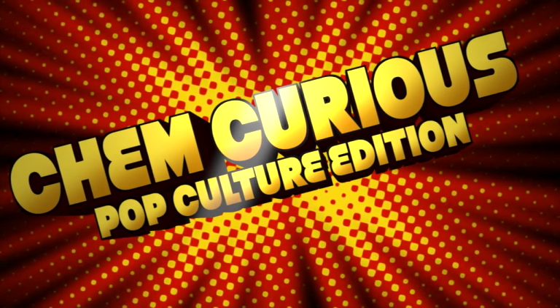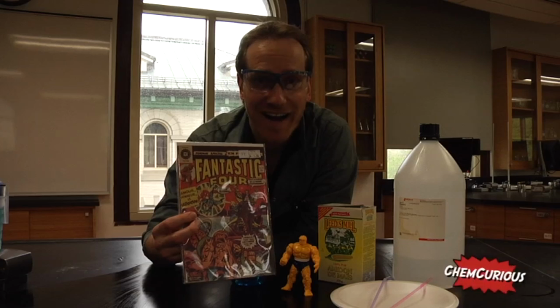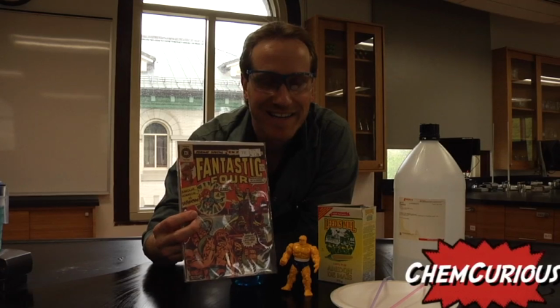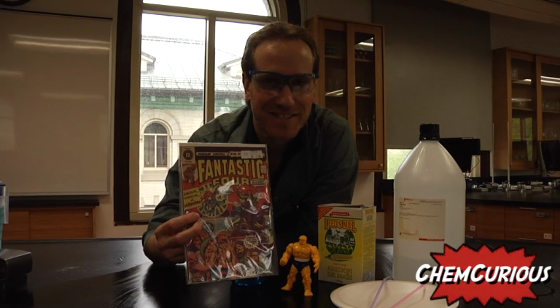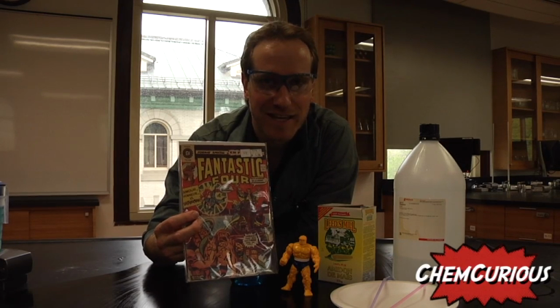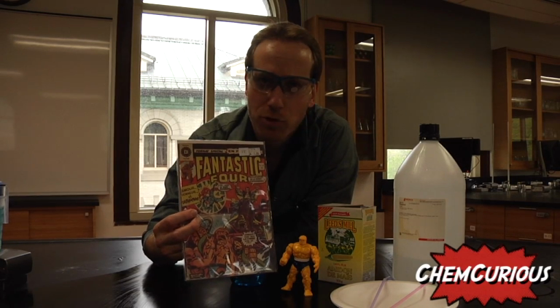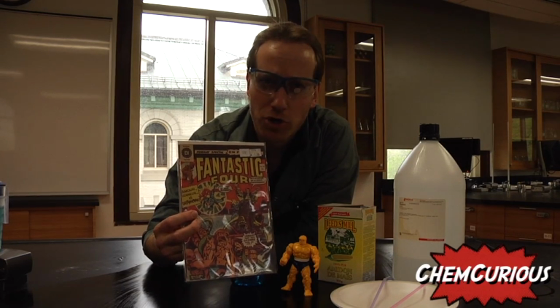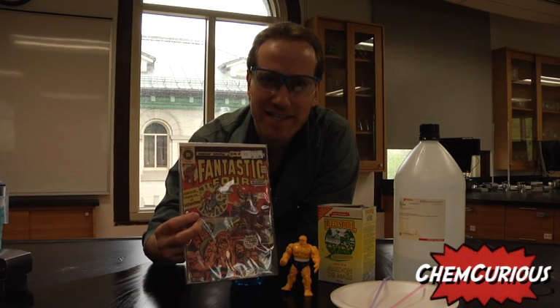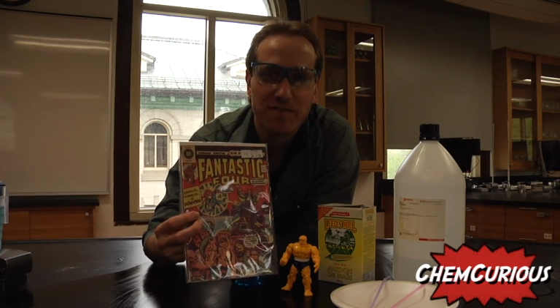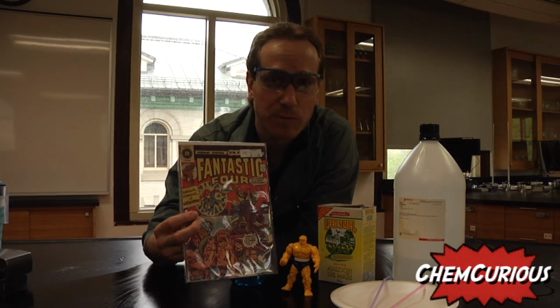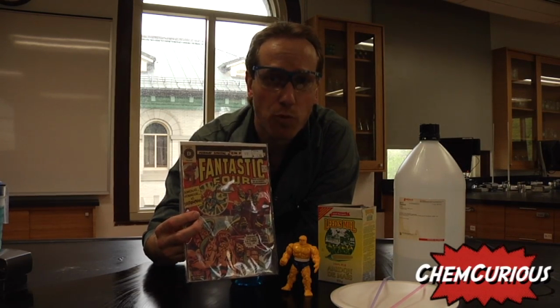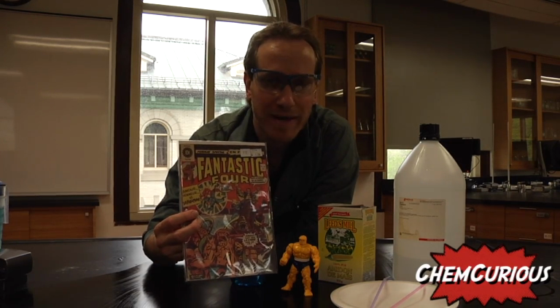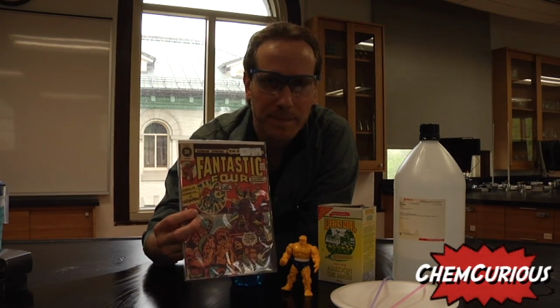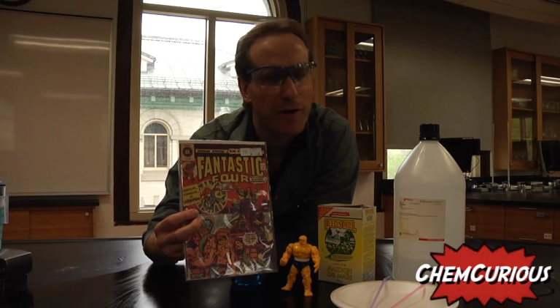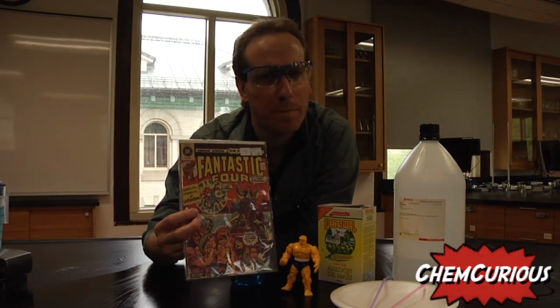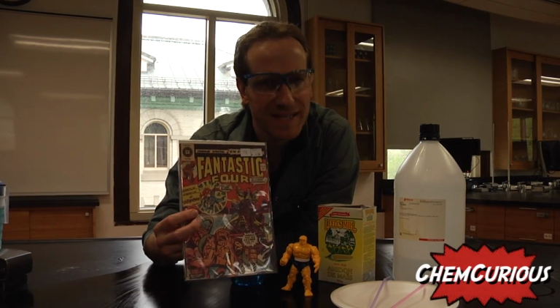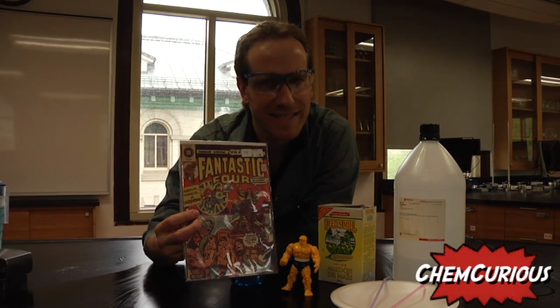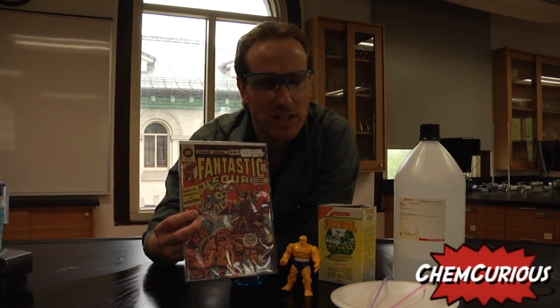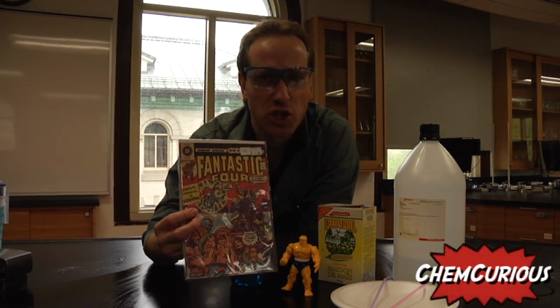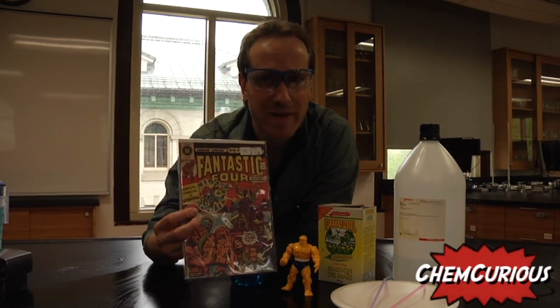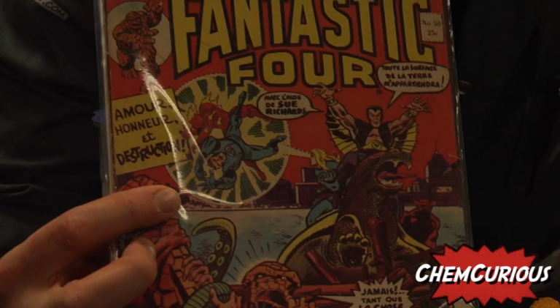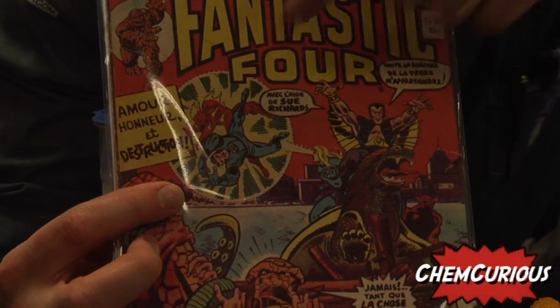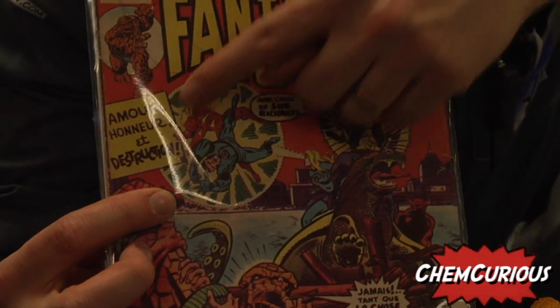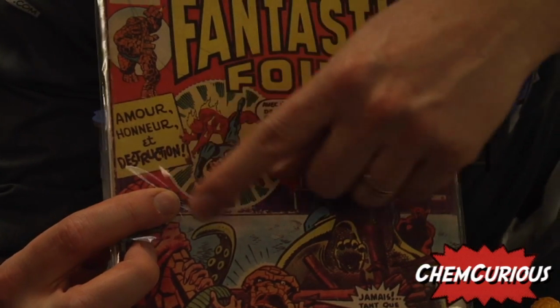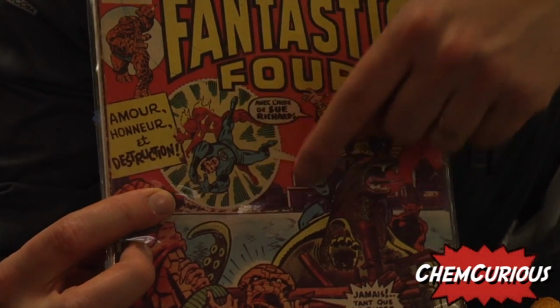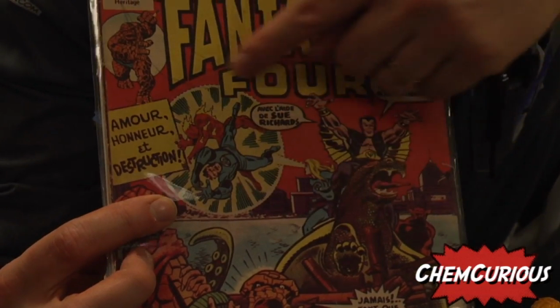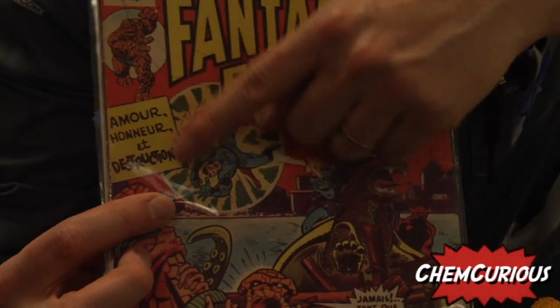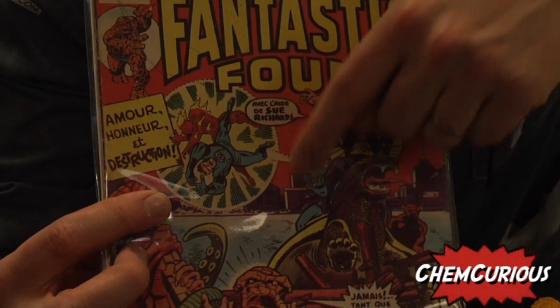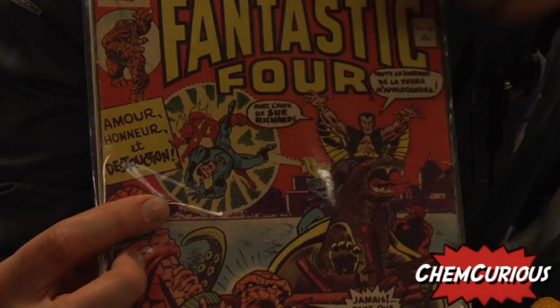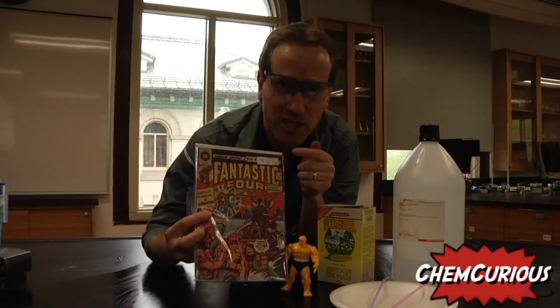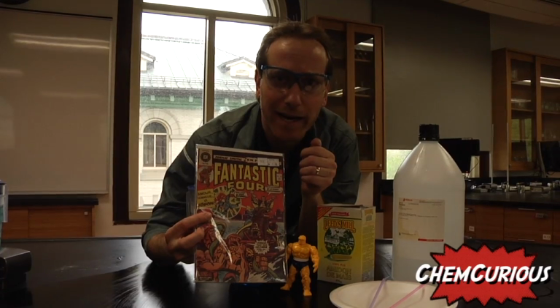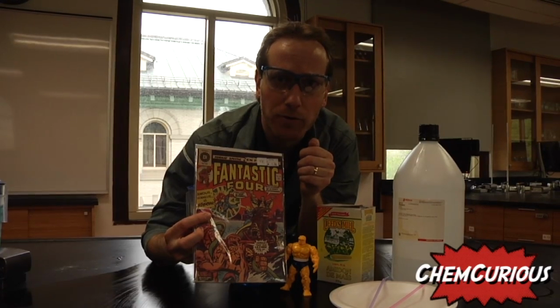Hi, today we're going to look at the Invisible Woman and her ability to create these force fields. Check it out.